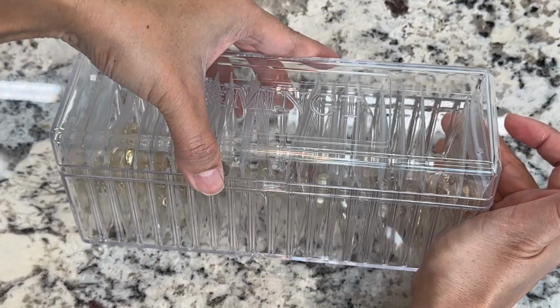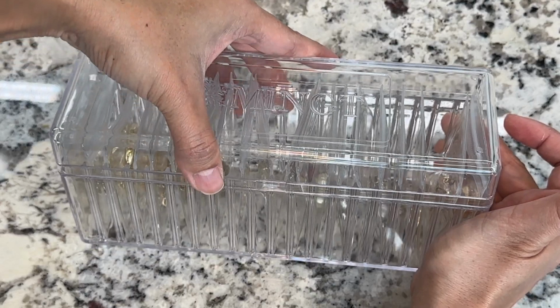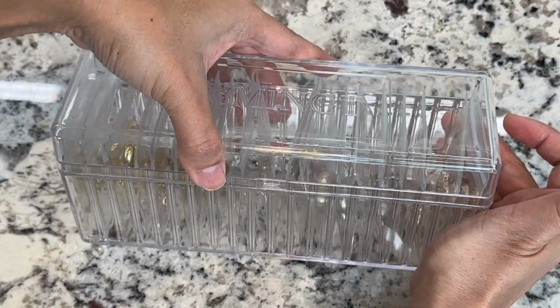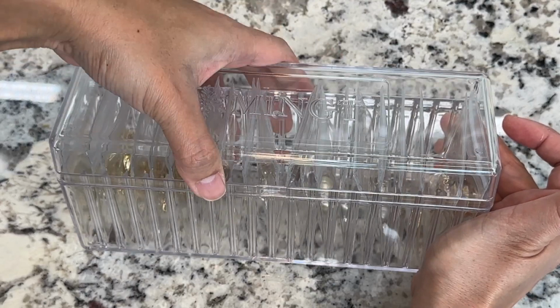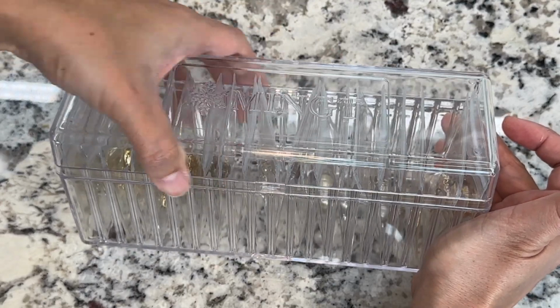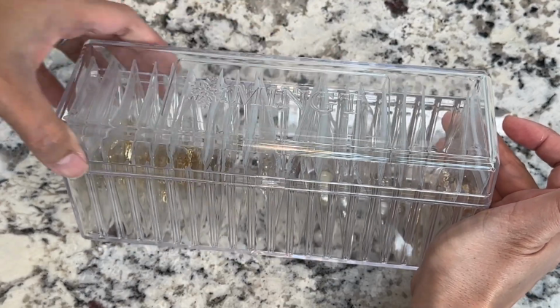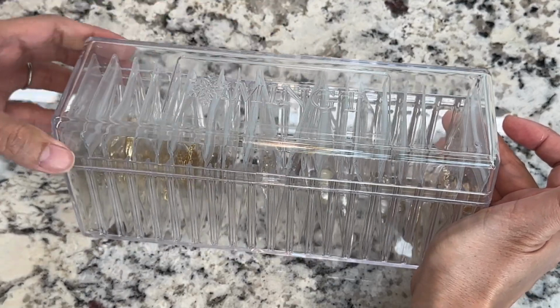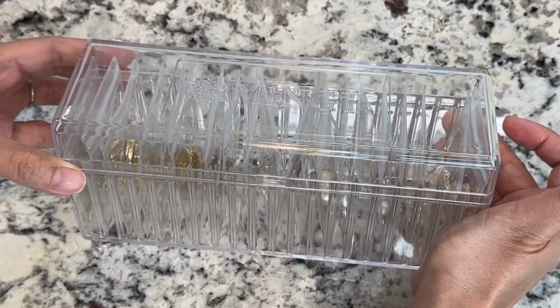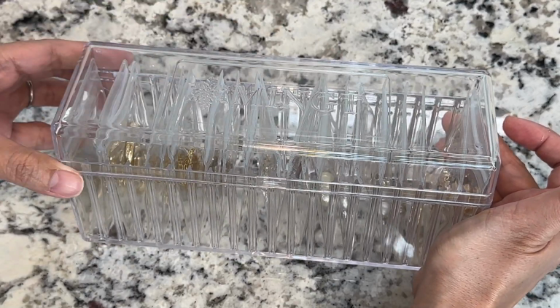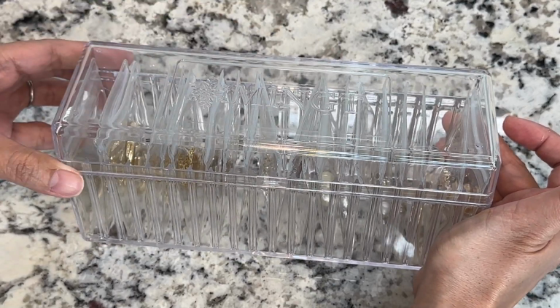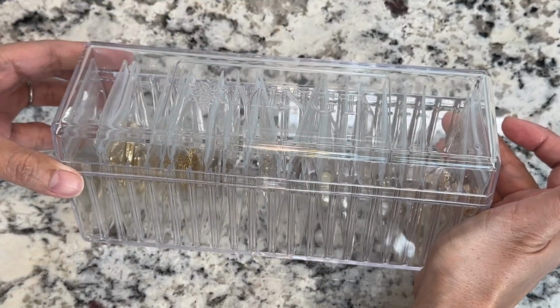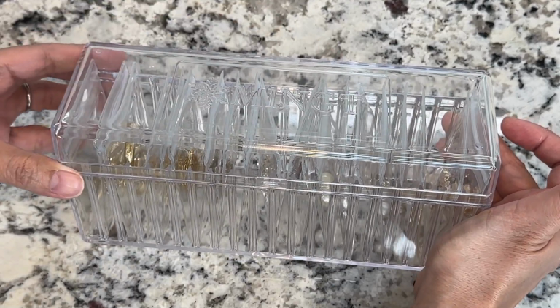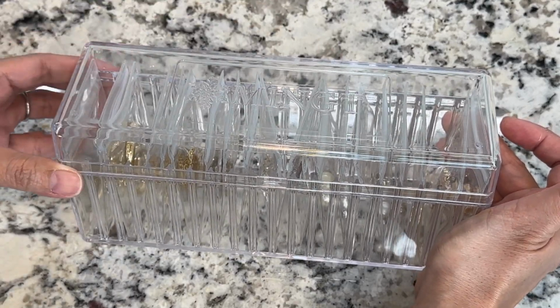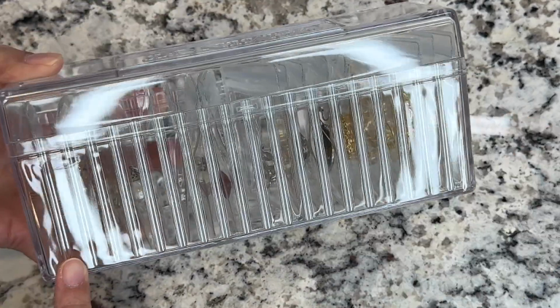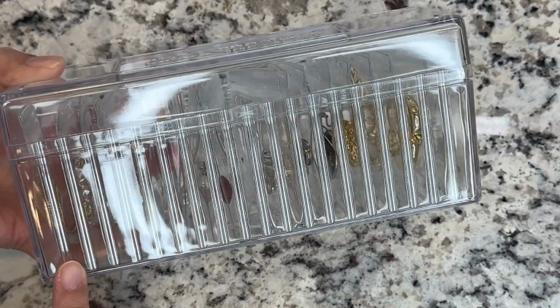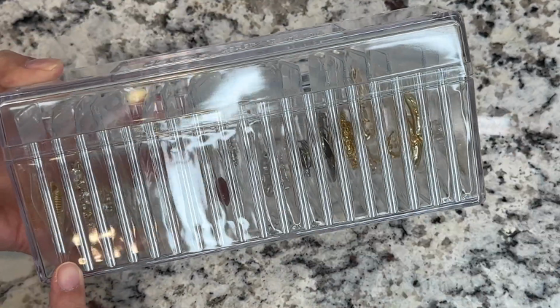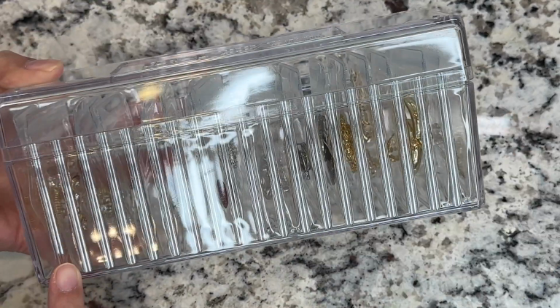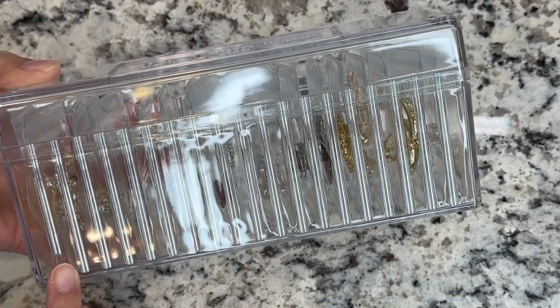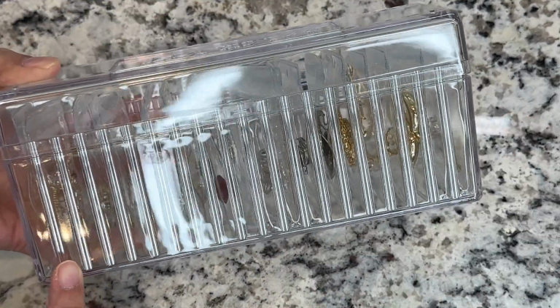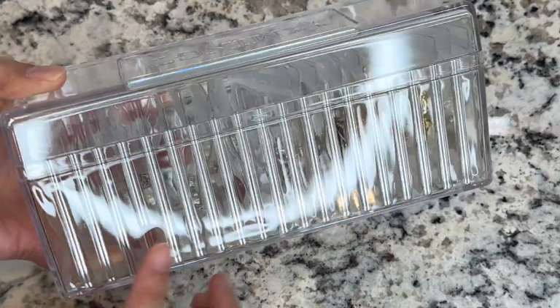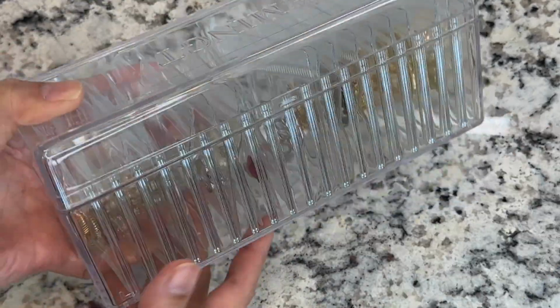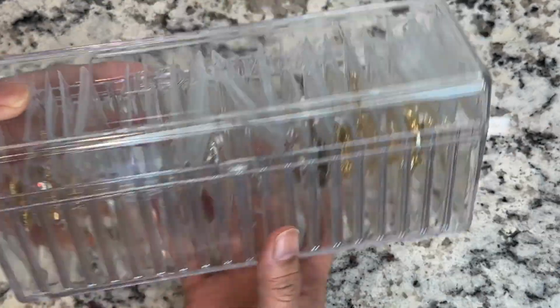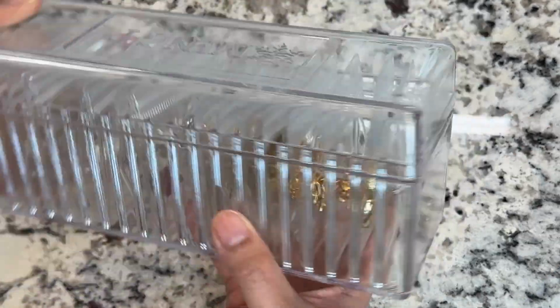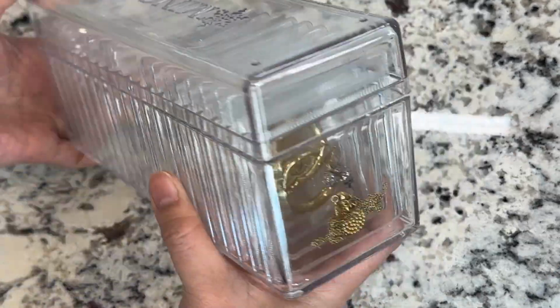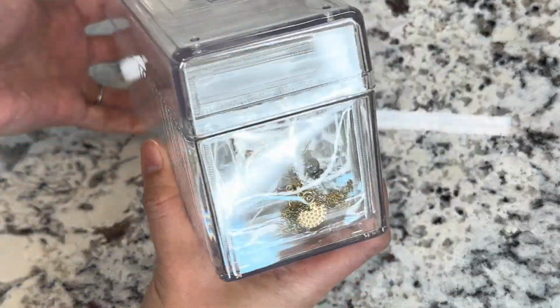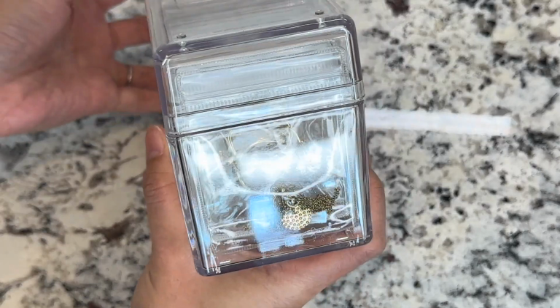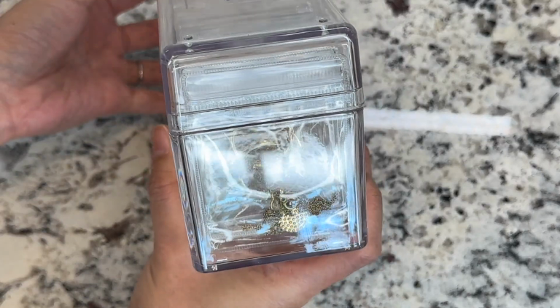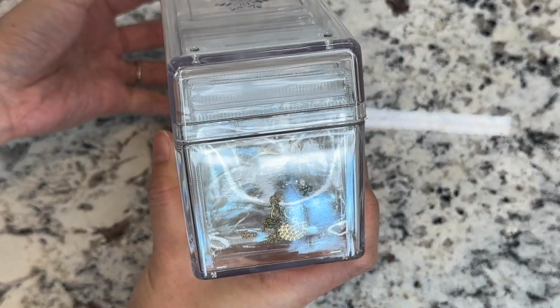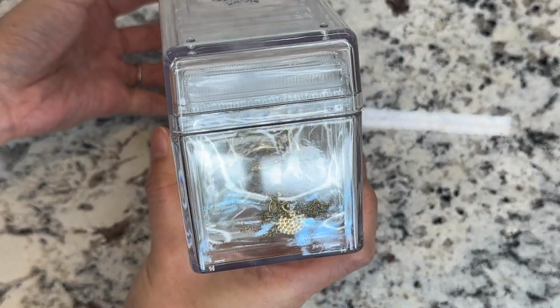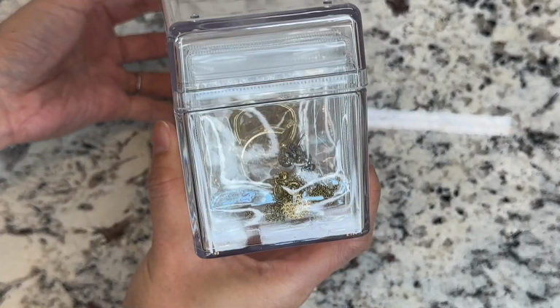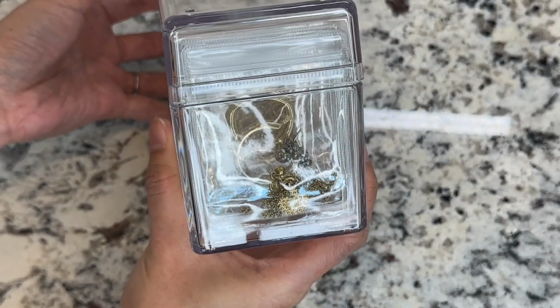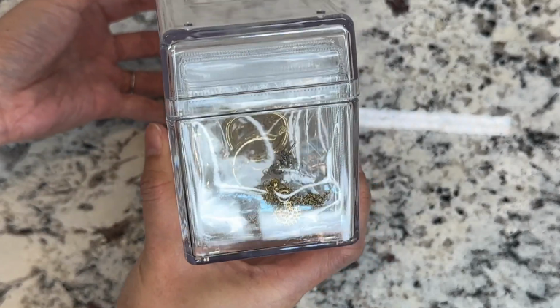Overall, this organizer is a unique take on jewelry organizing and it's definitely a must-try.